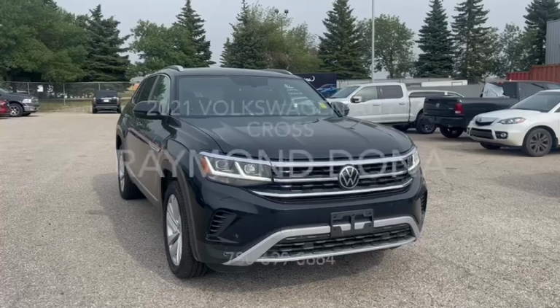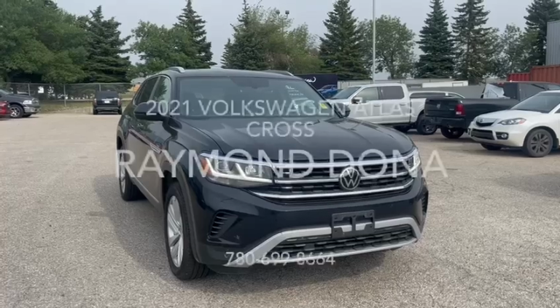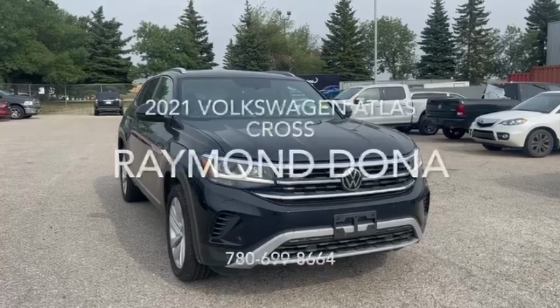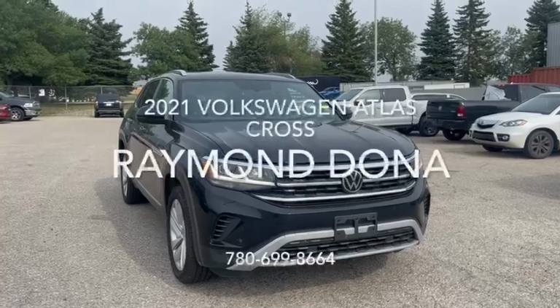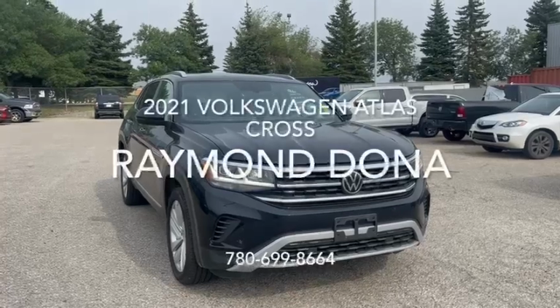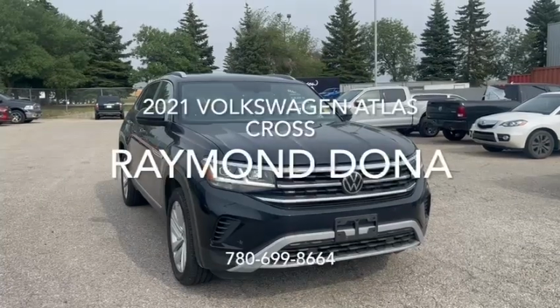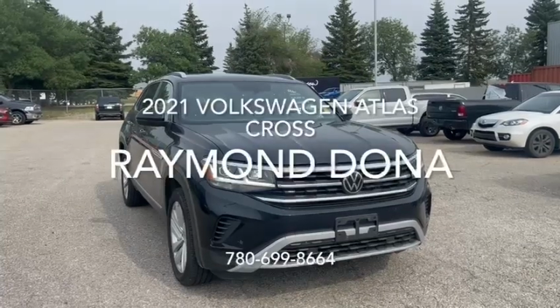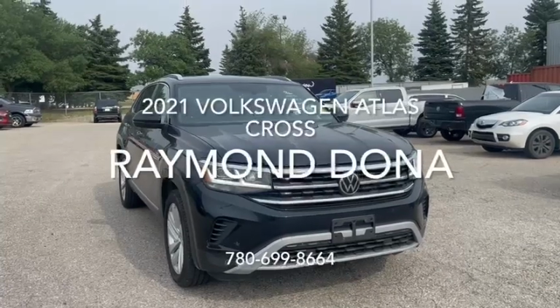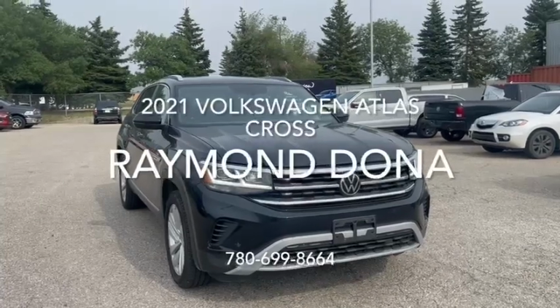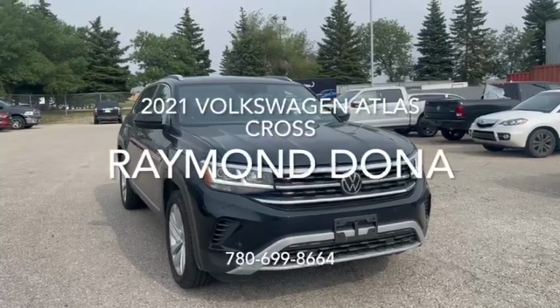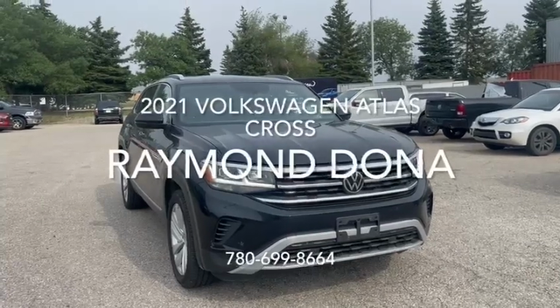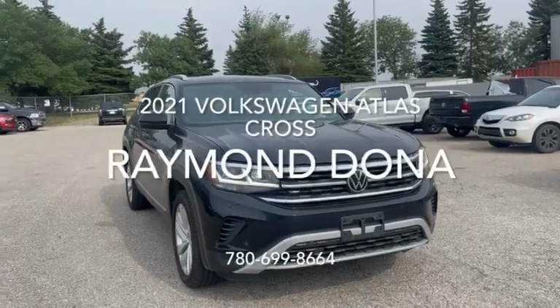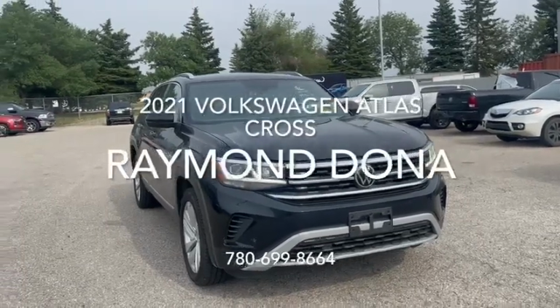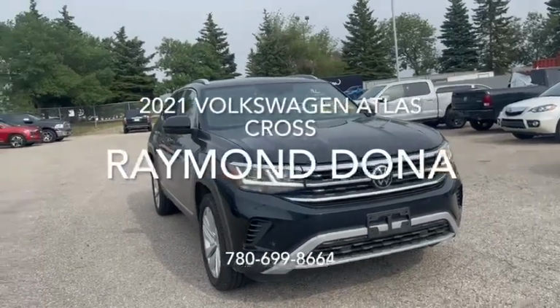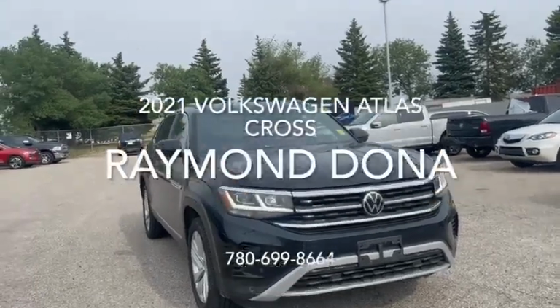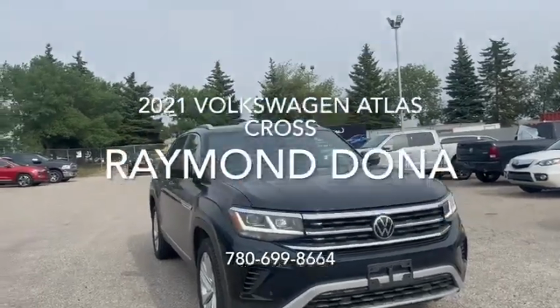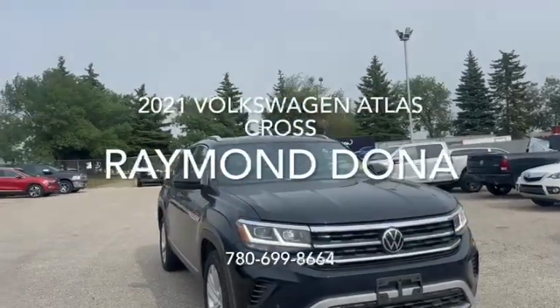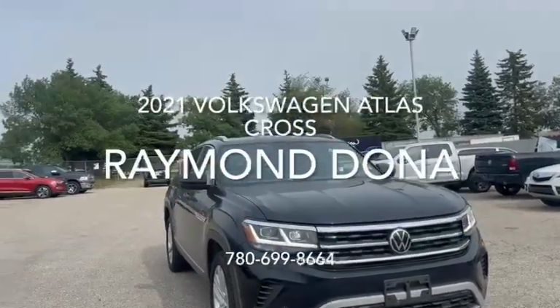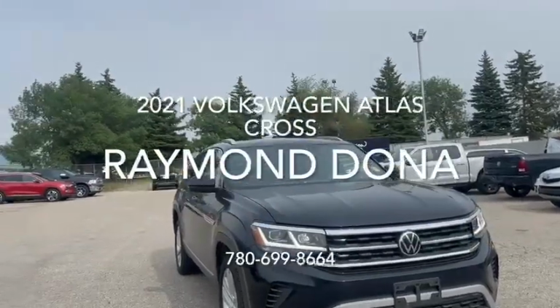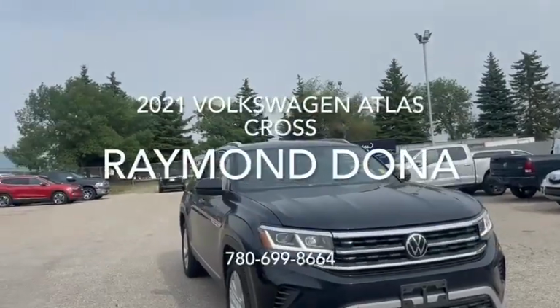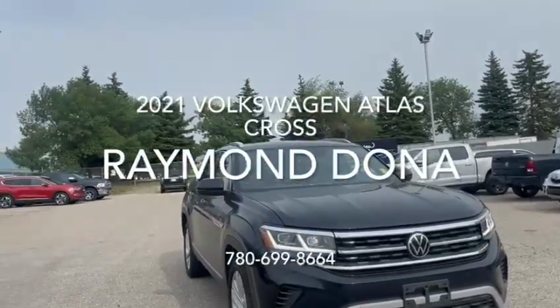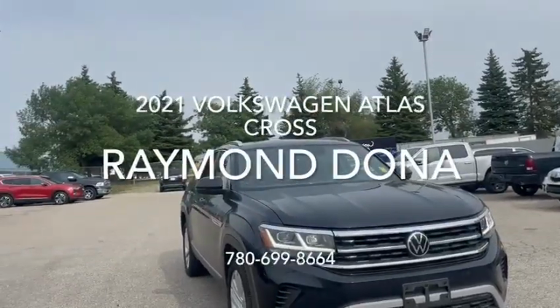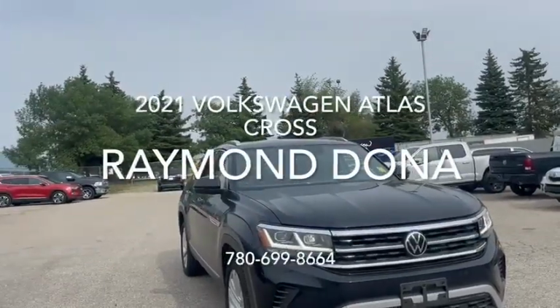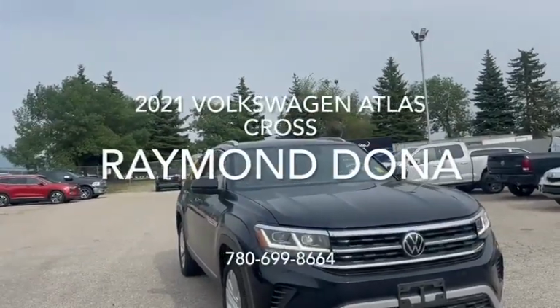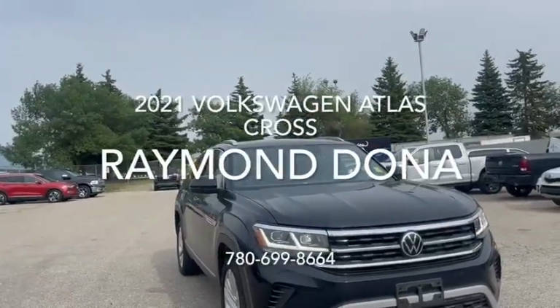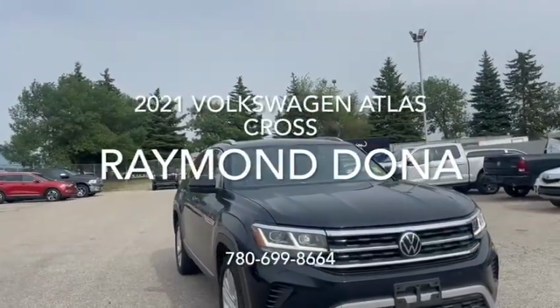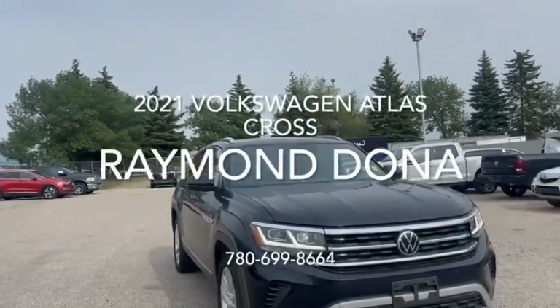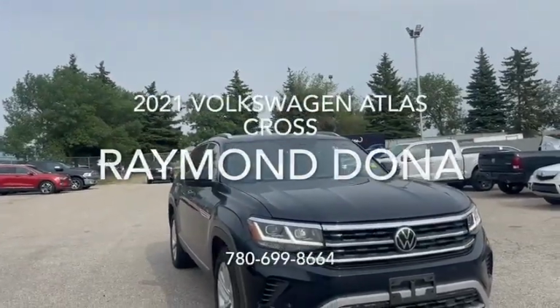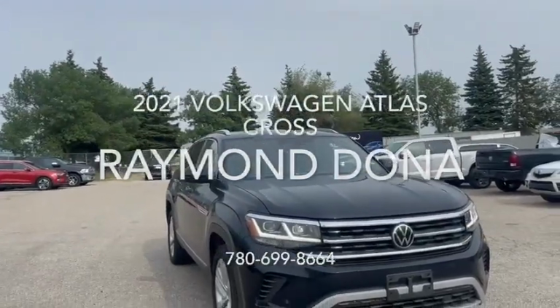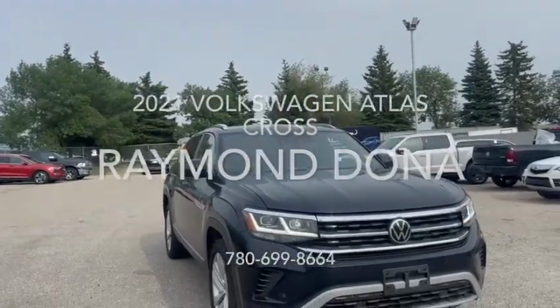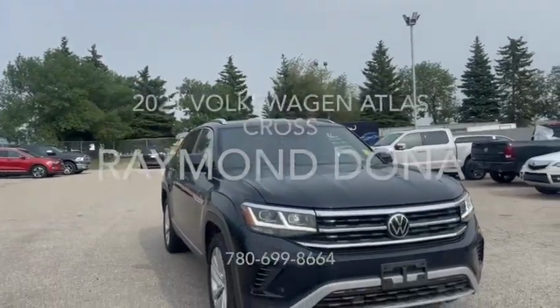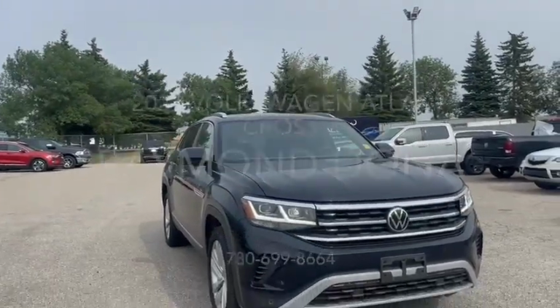Hey, it's Ray here from Safiaco, and here is the 2021 Volkswagen Atlas Cross.